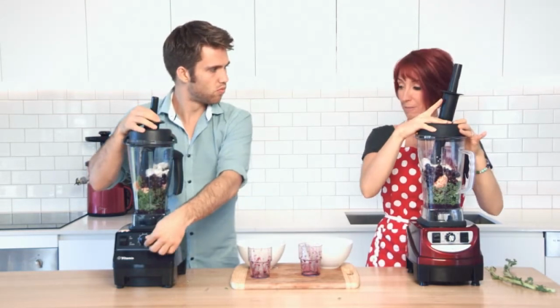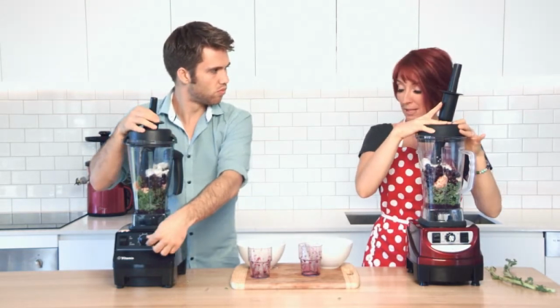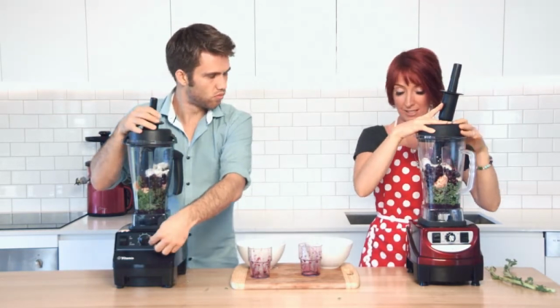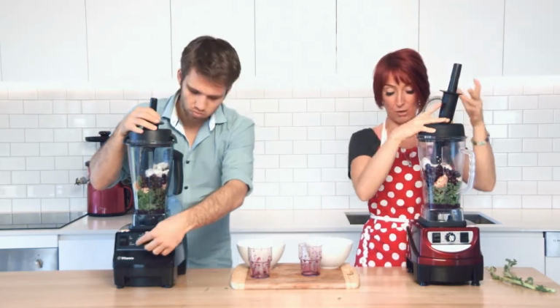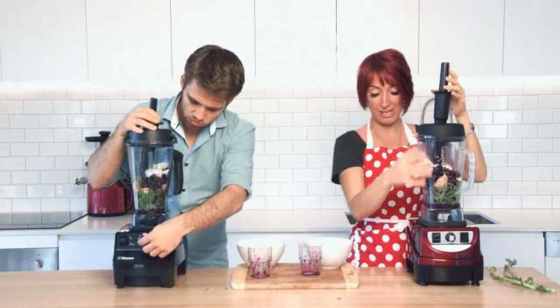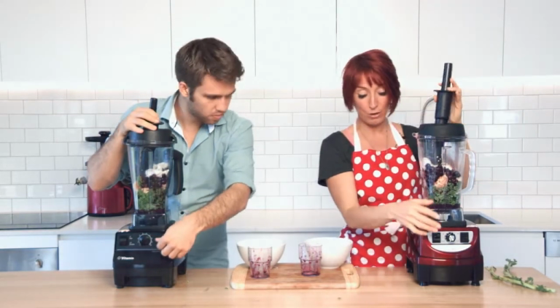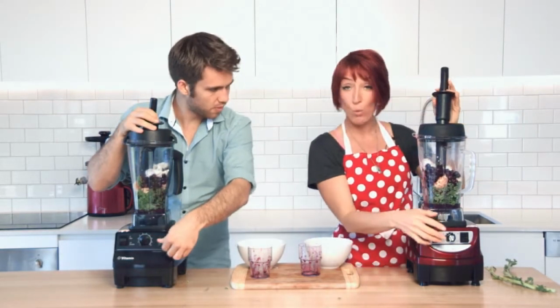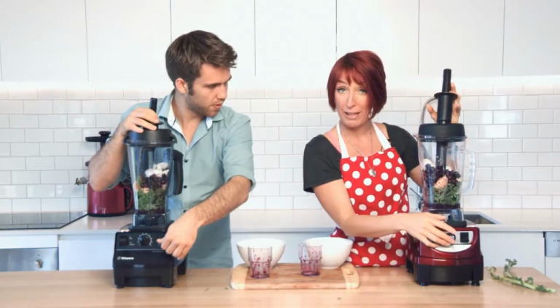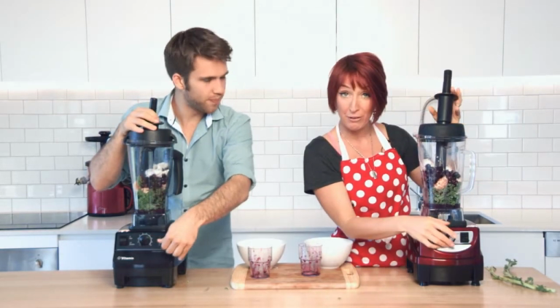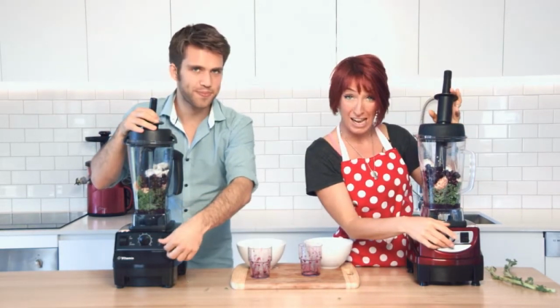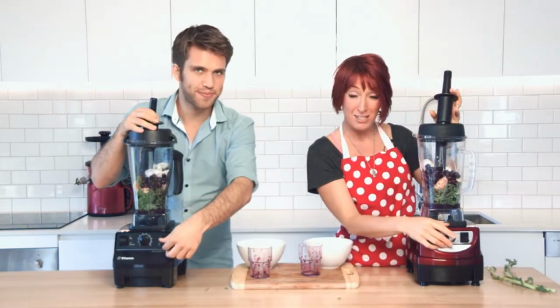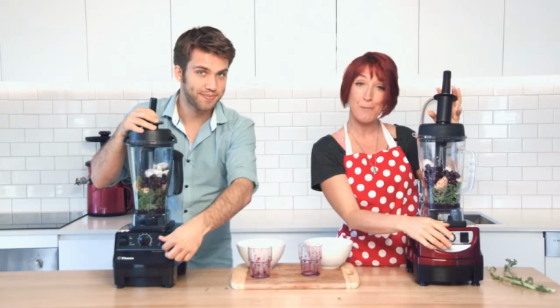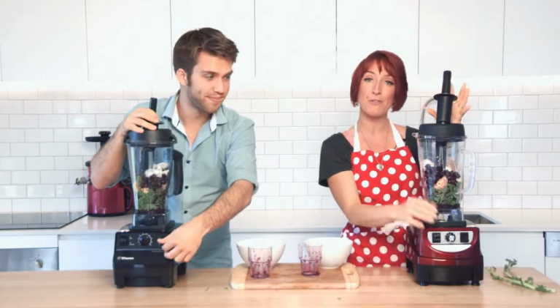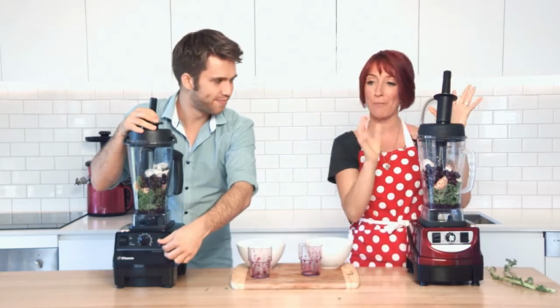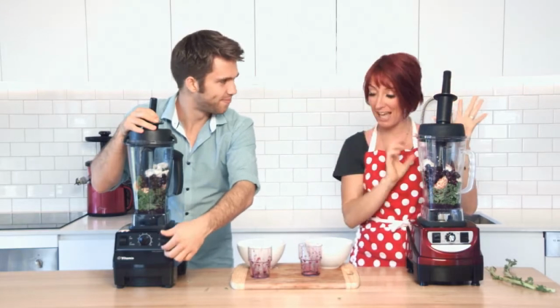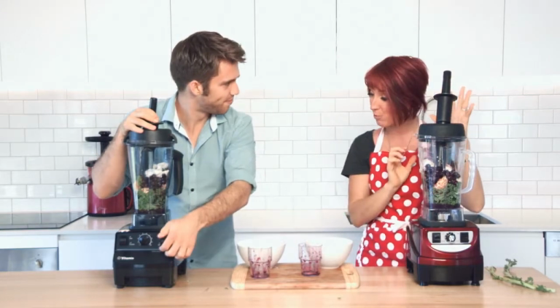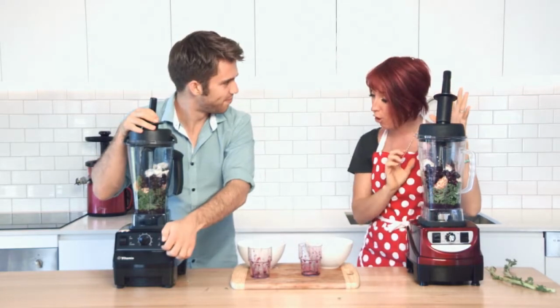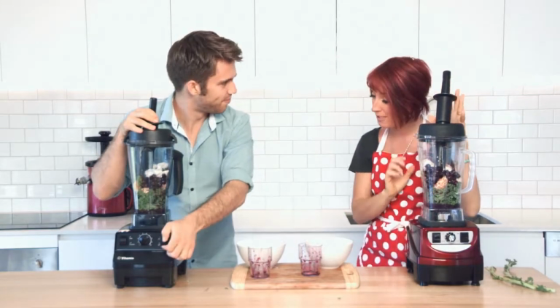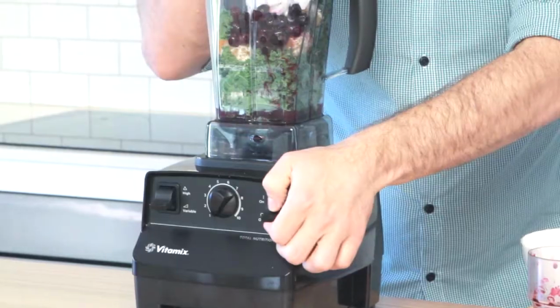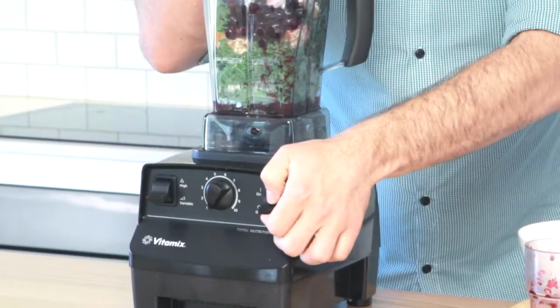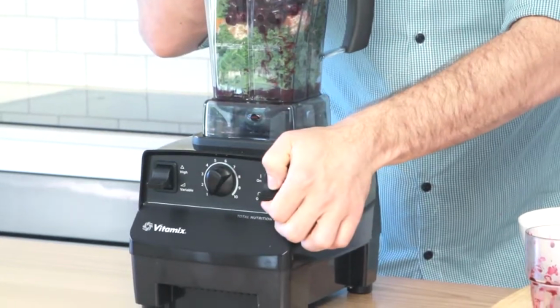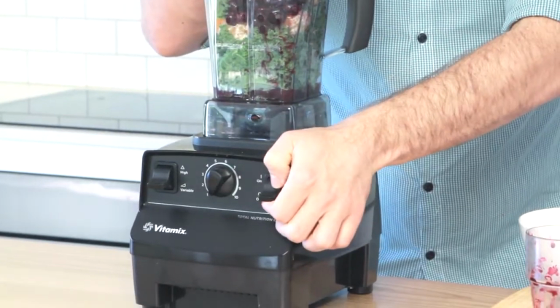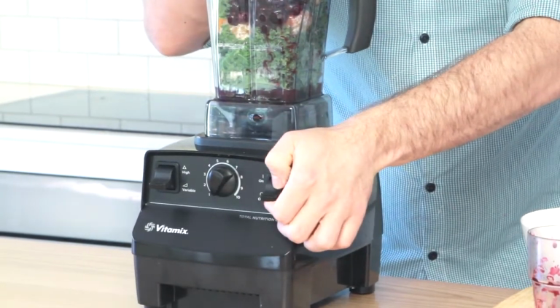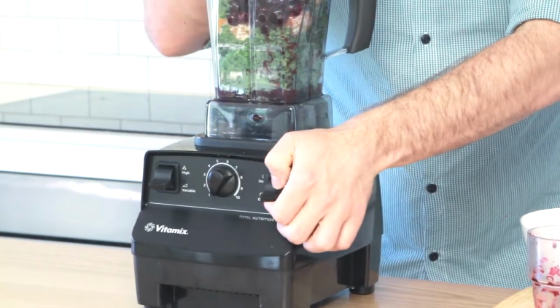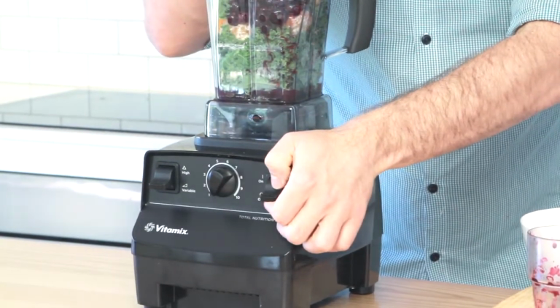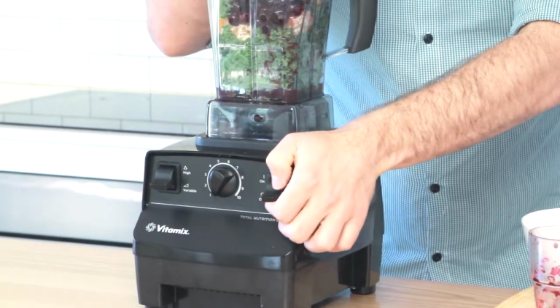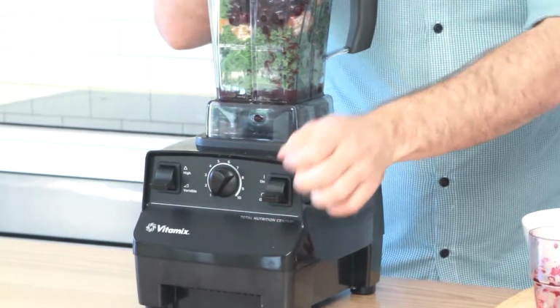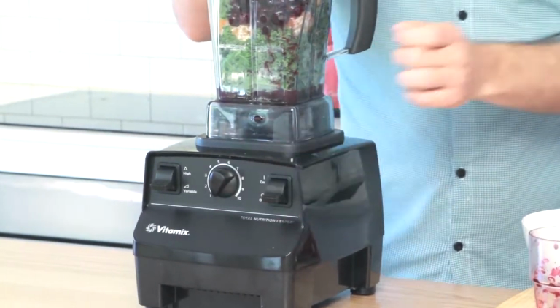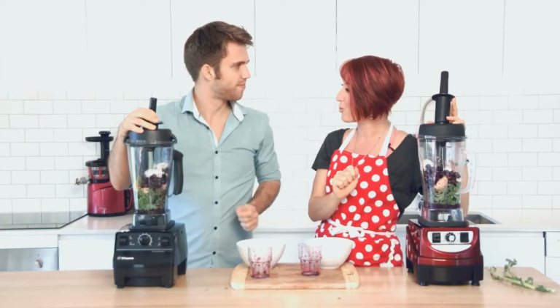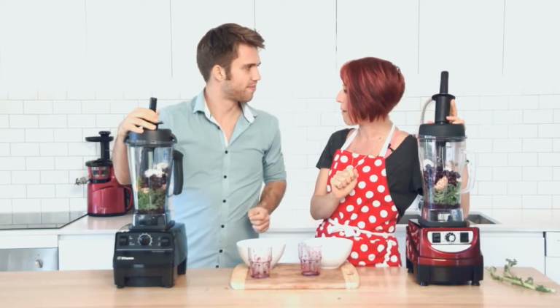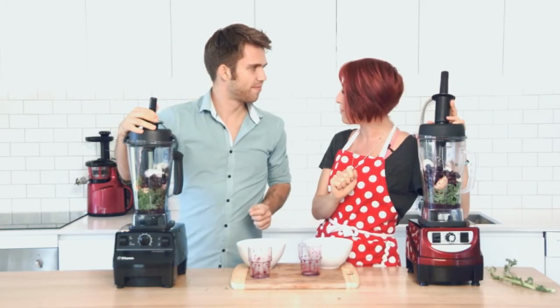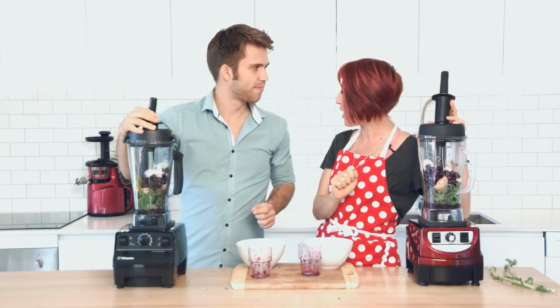Let's go. Start on low, we'll blend for exactly the same amount of time as with the hummus and we'll go all the way through. We'll spread it out and do a paper test.